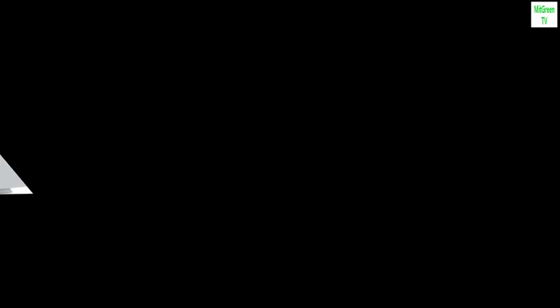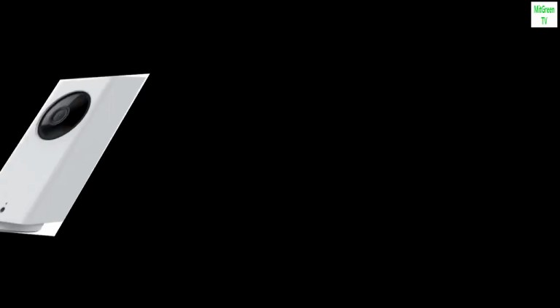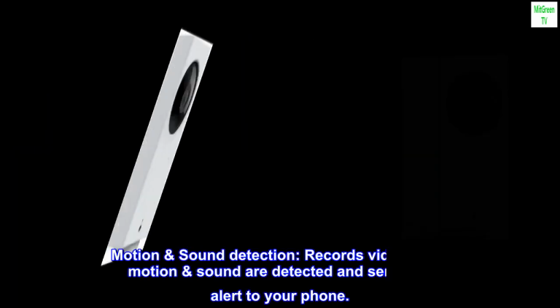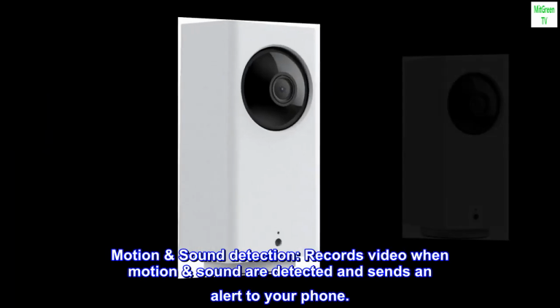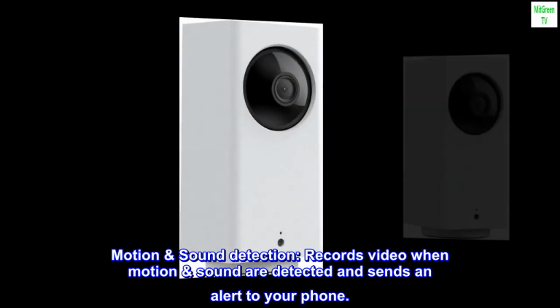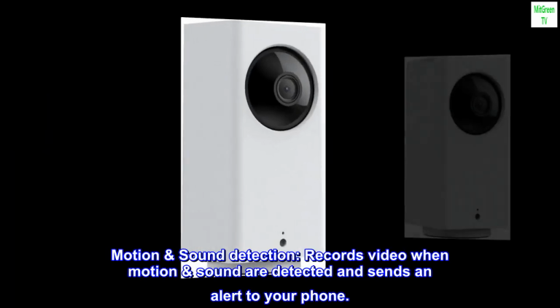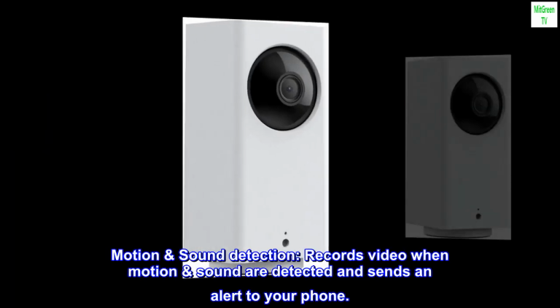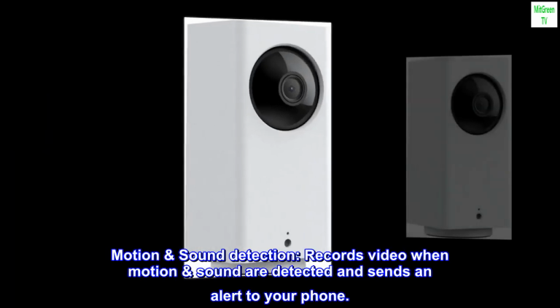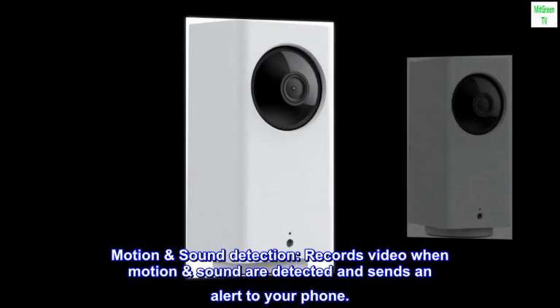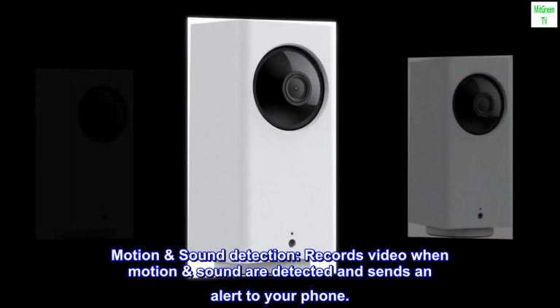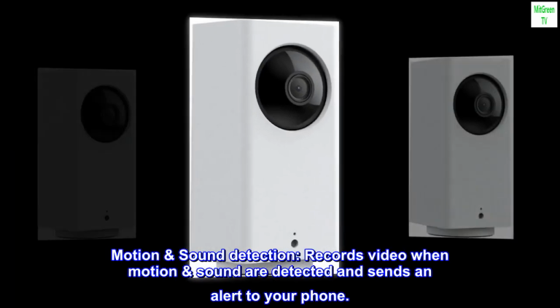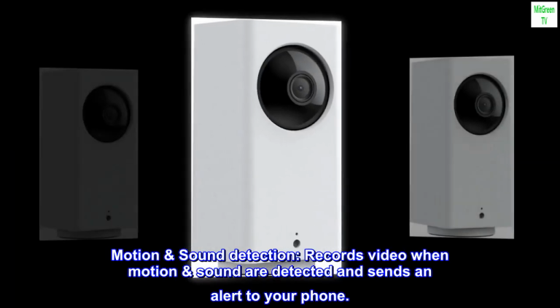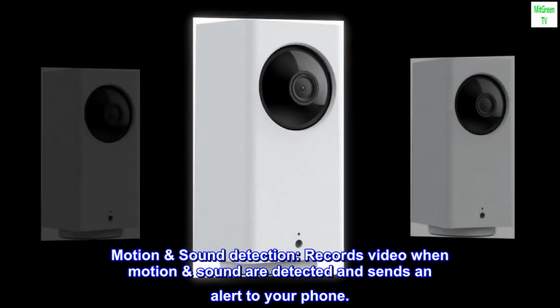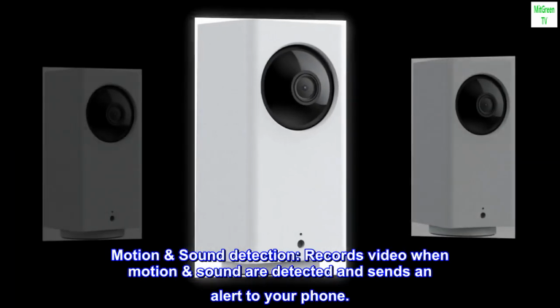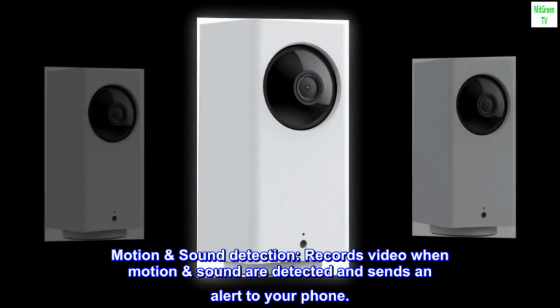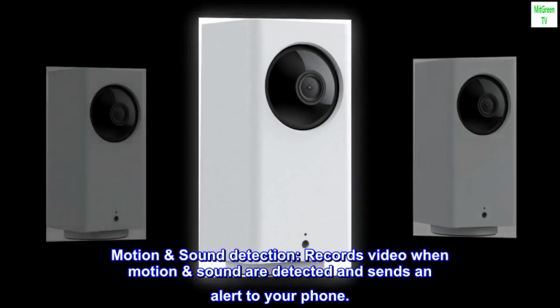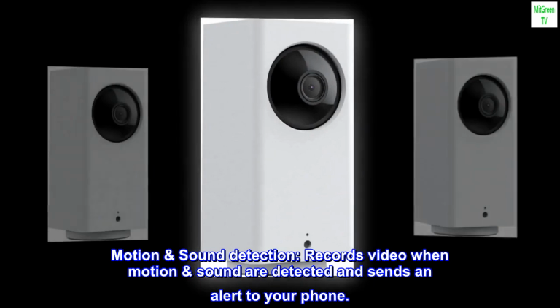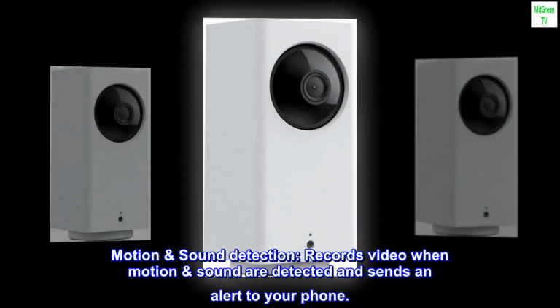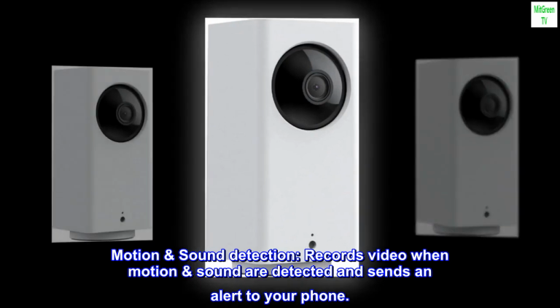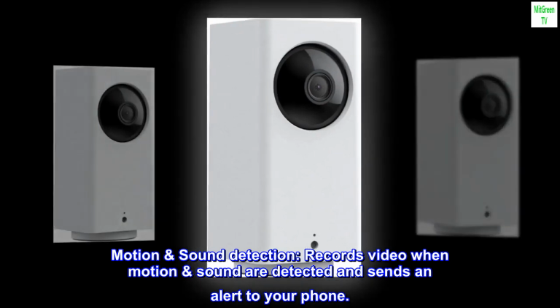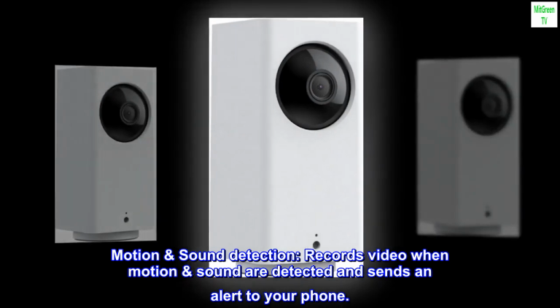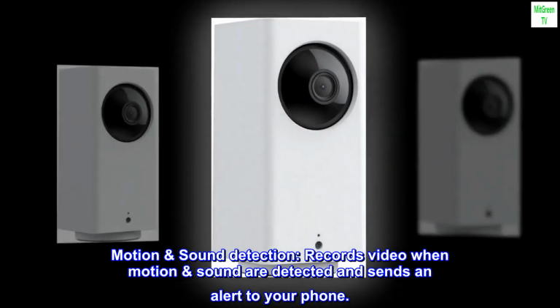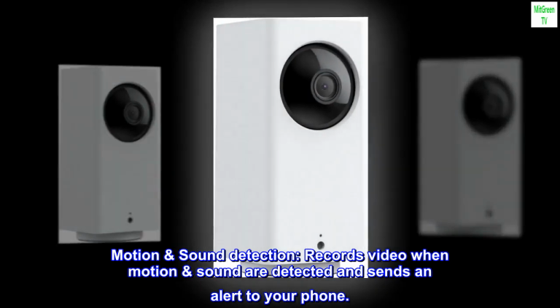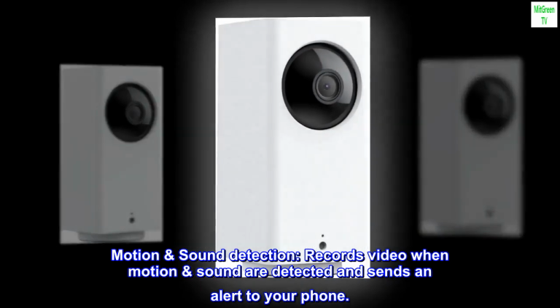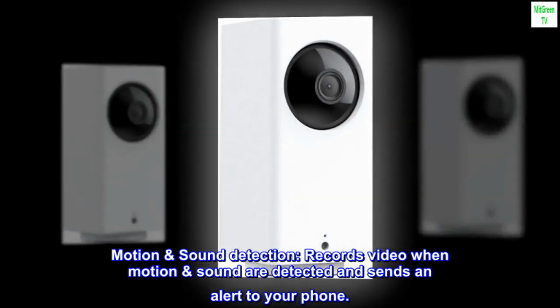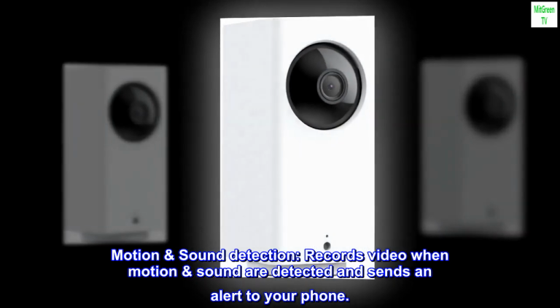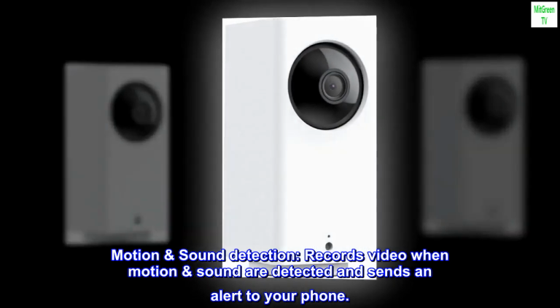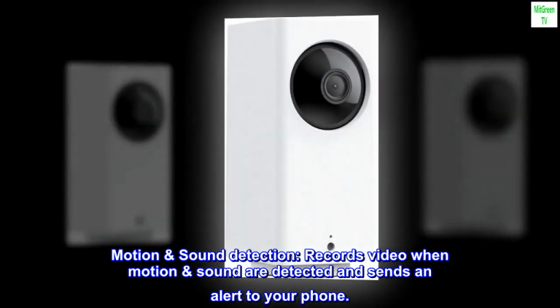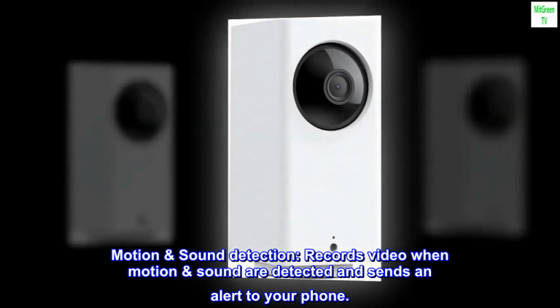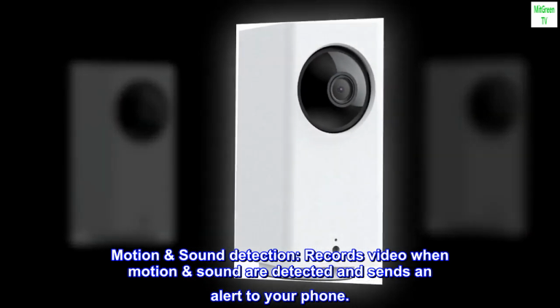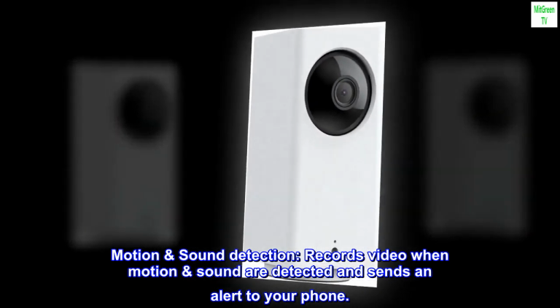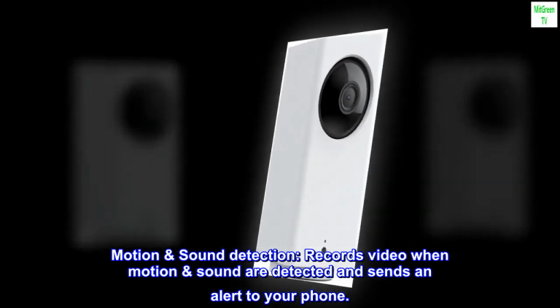Motion and sound detection records video when motion or sound are detected and sends an alert to your phone.